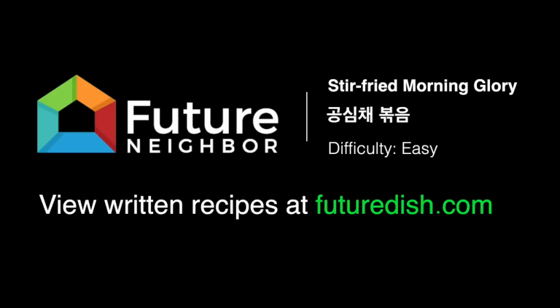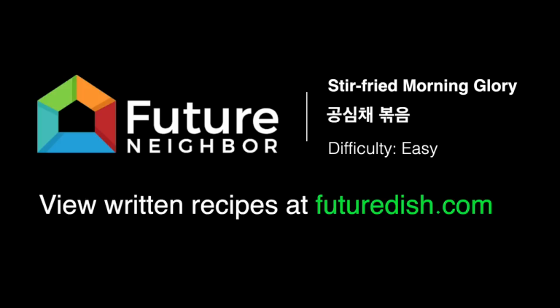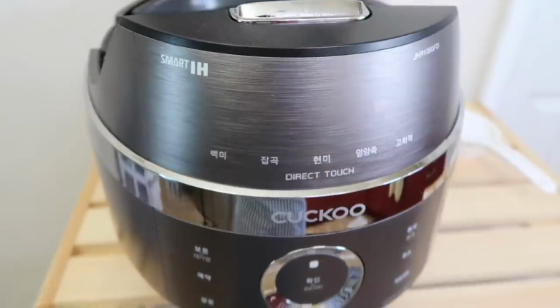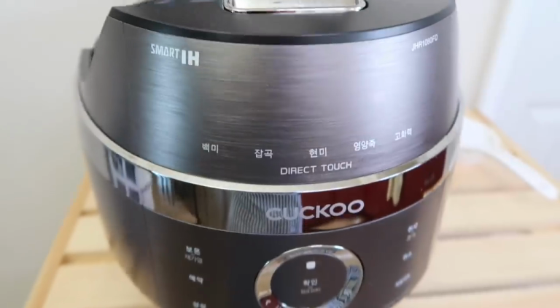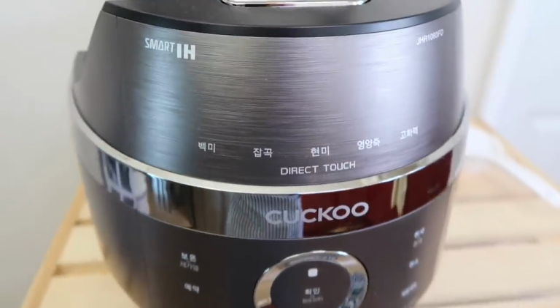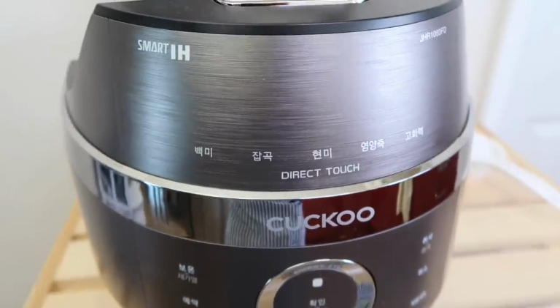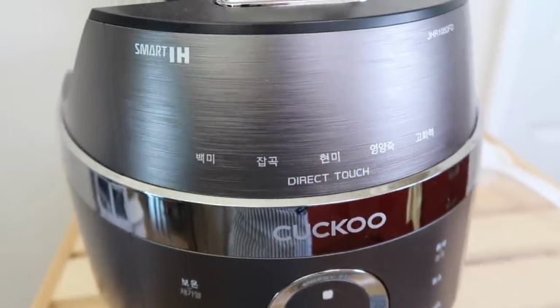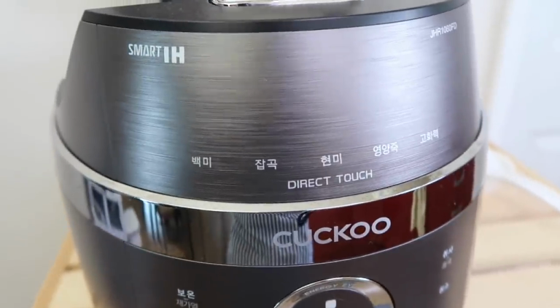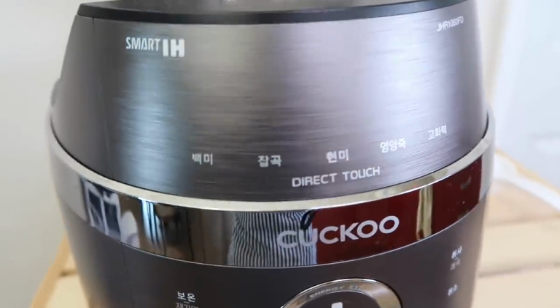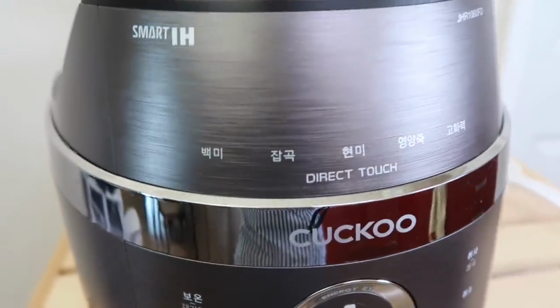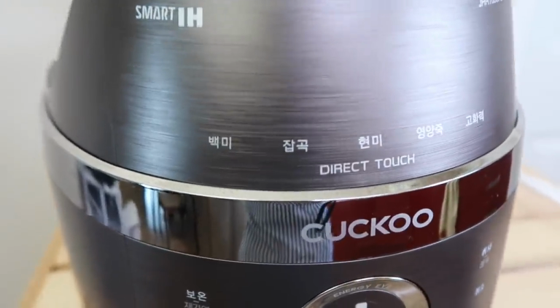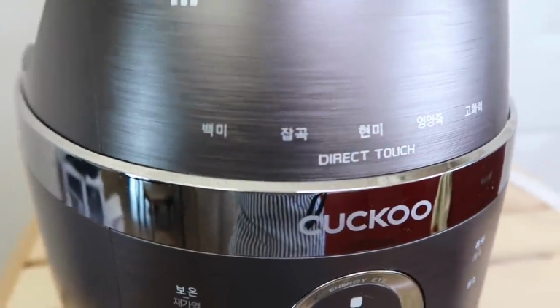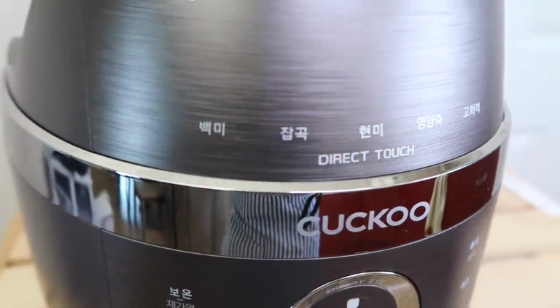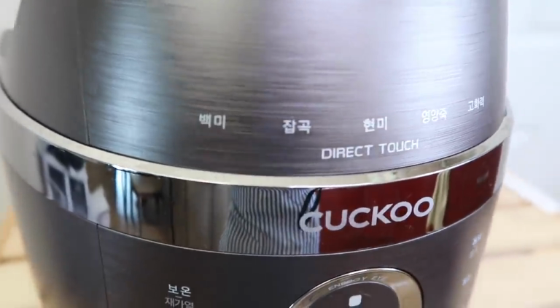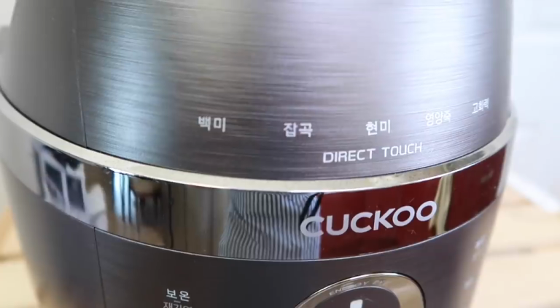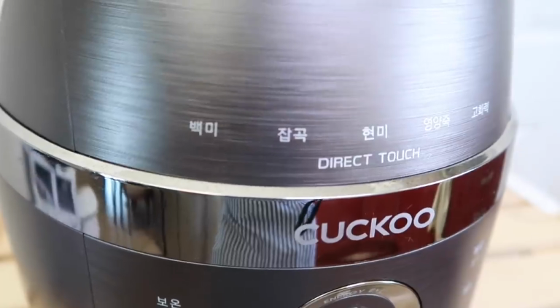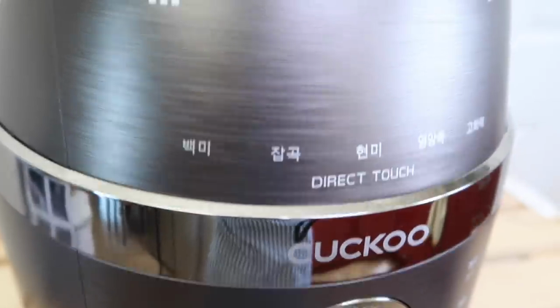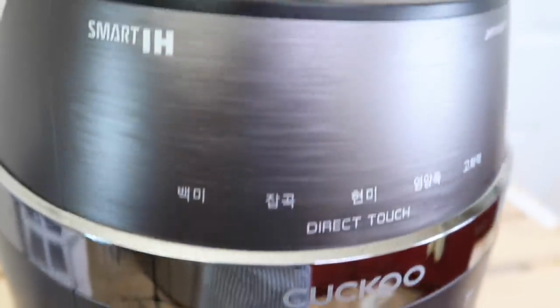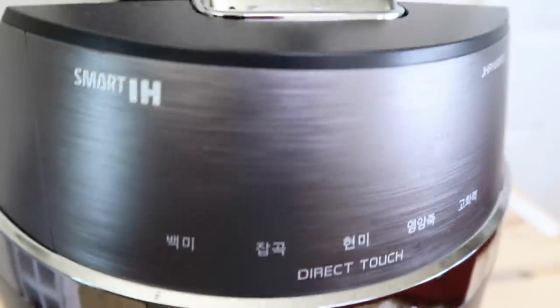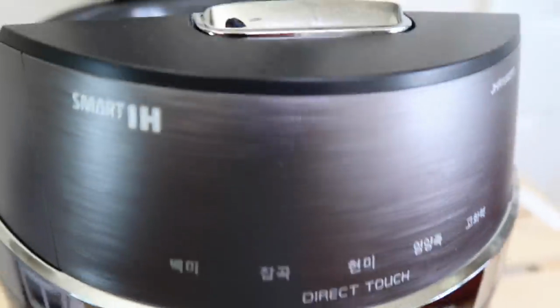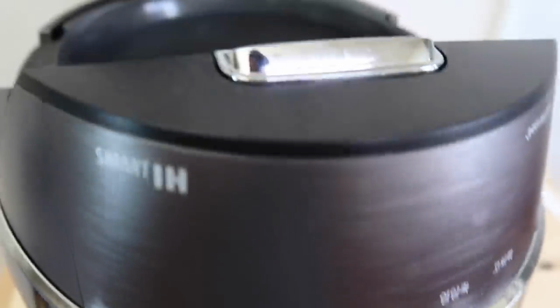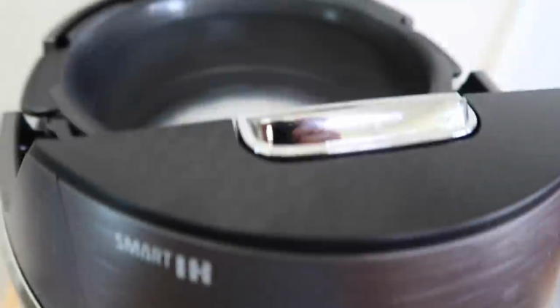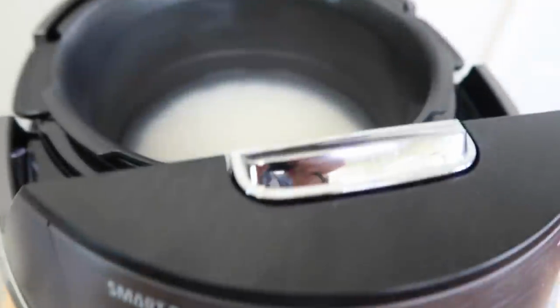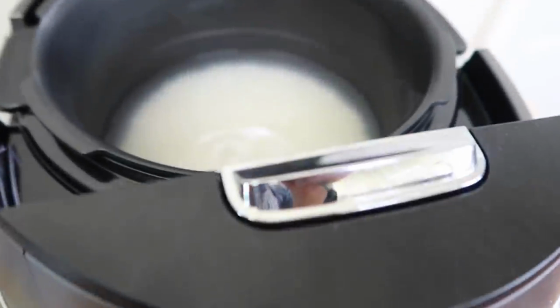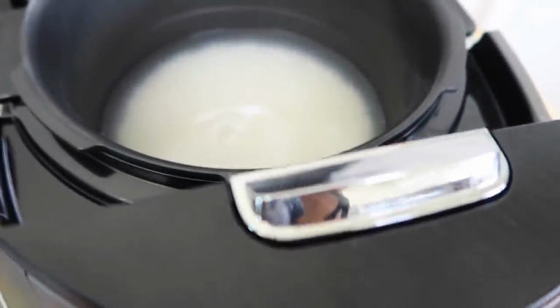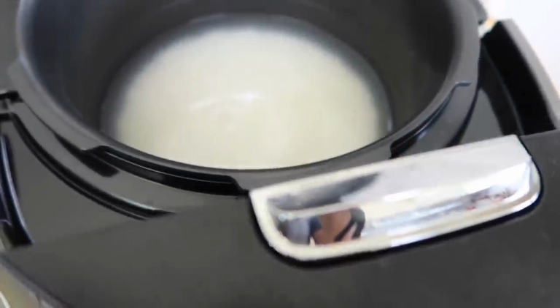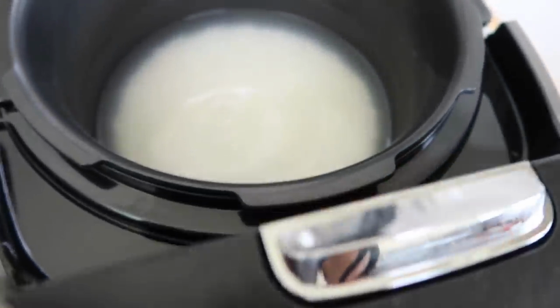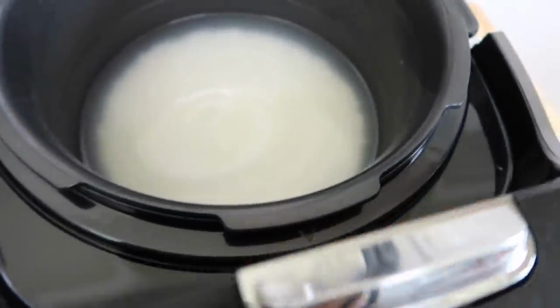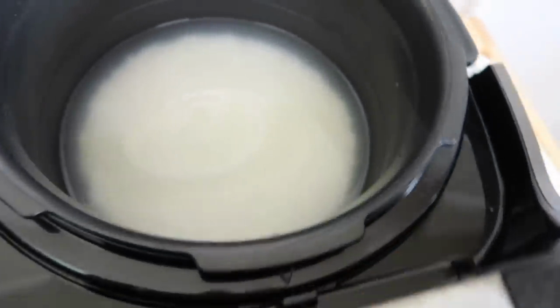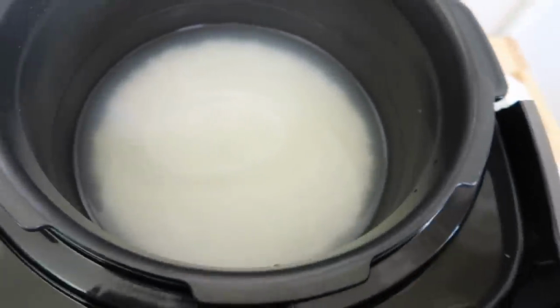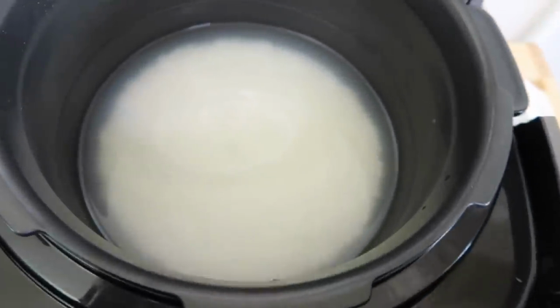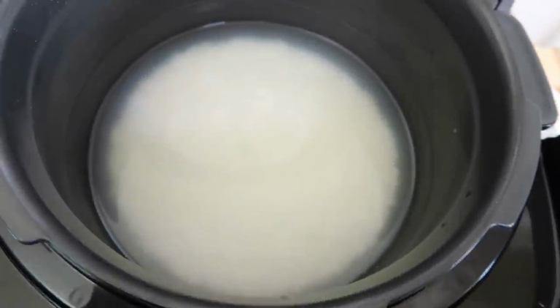Shoutout to Katie's brother and Katie's sister for buying us the latest Cuckoo — actually in Korea it's called 'Kukku' — rice cooker!